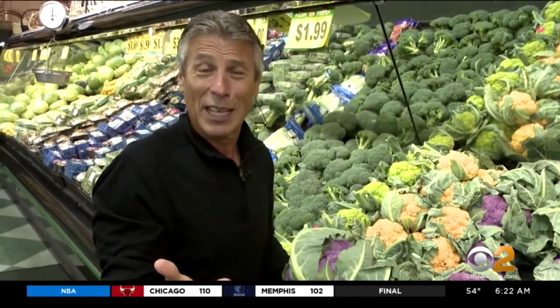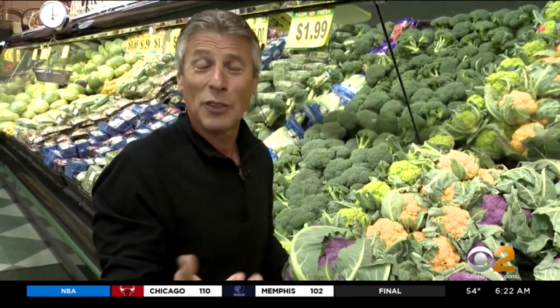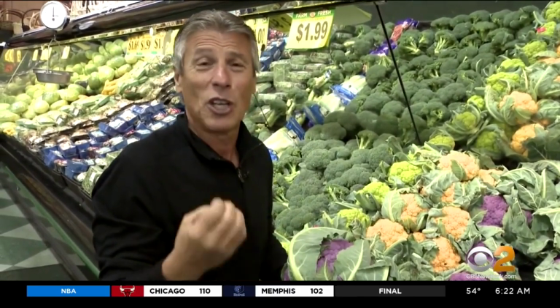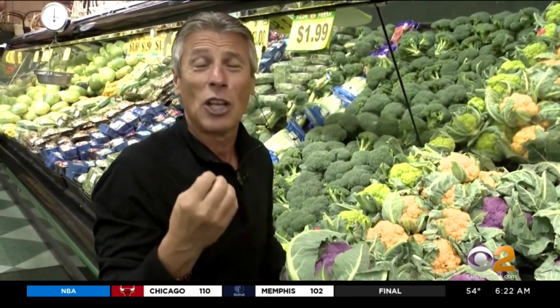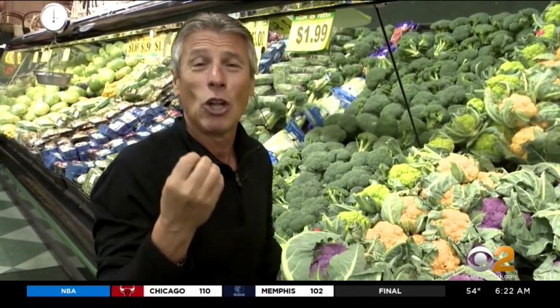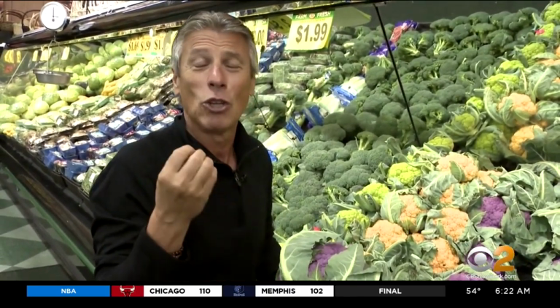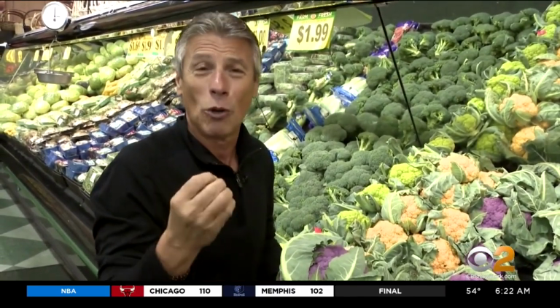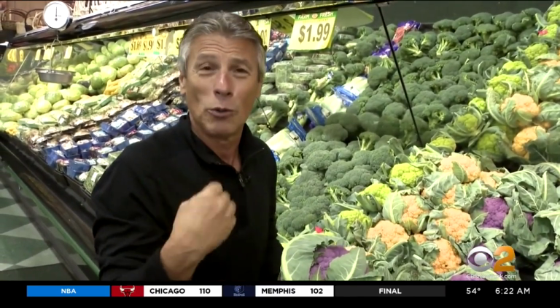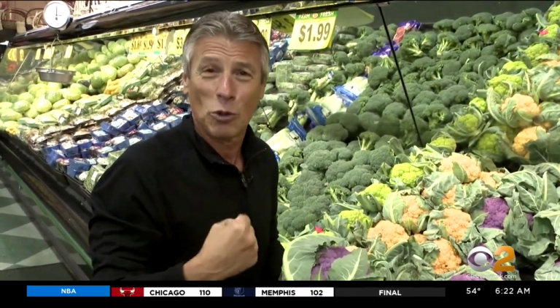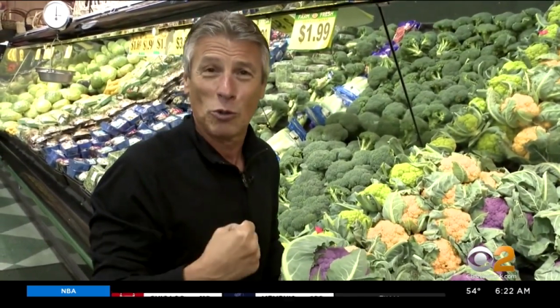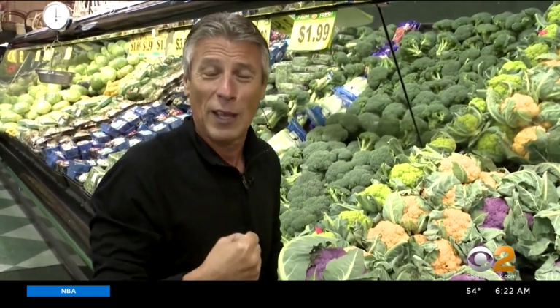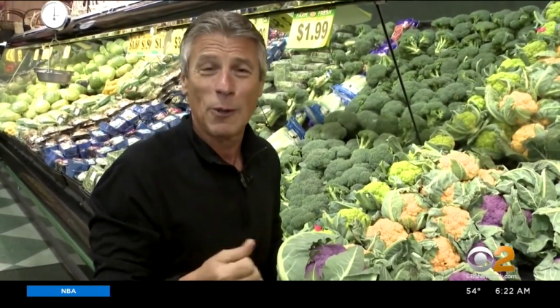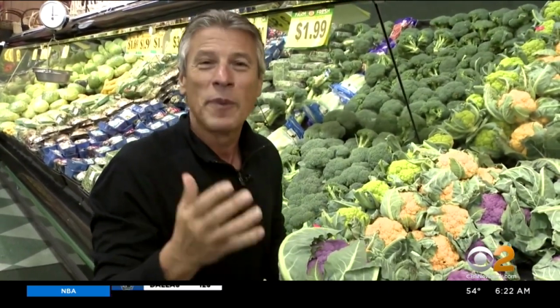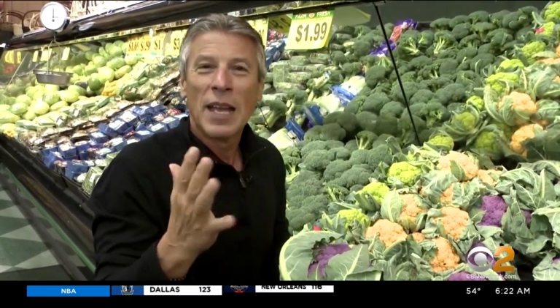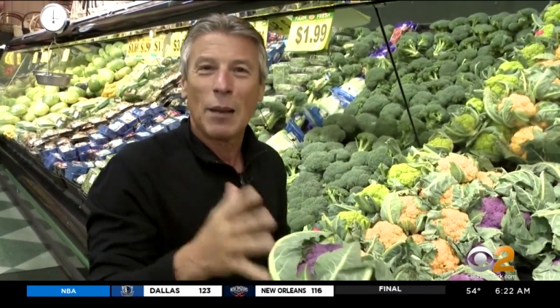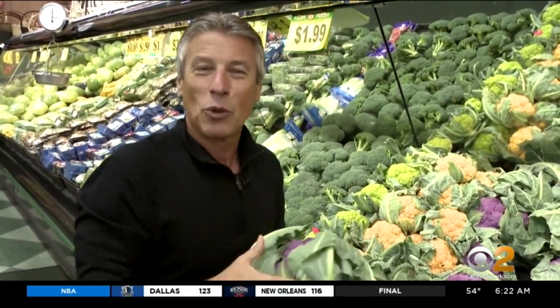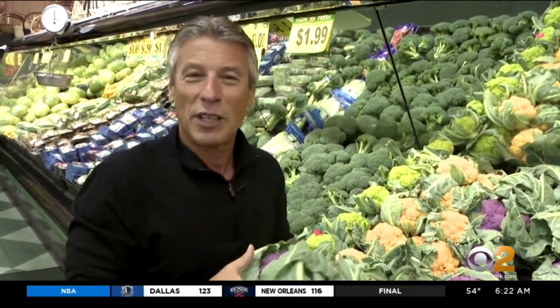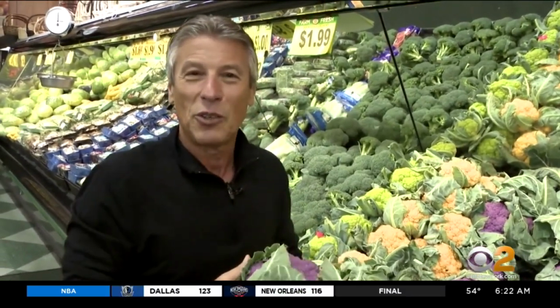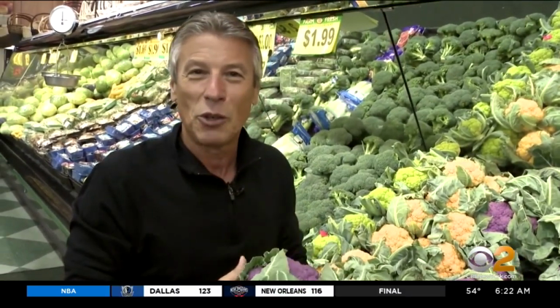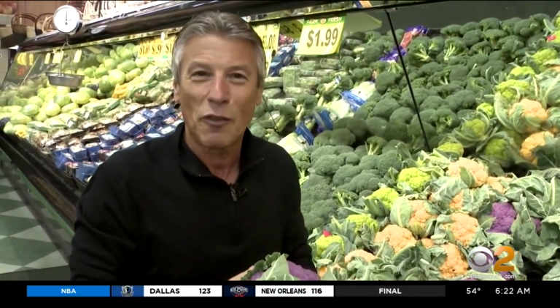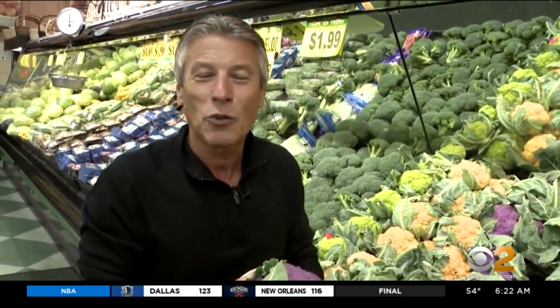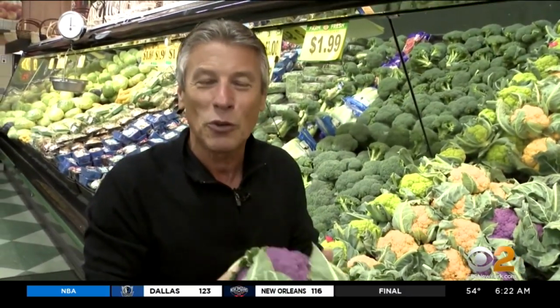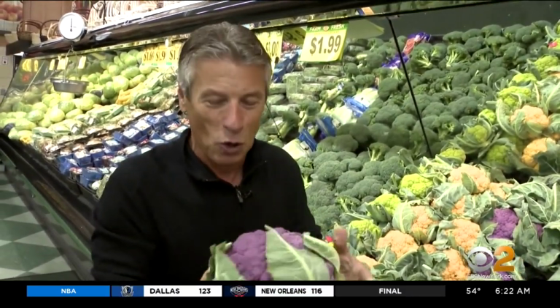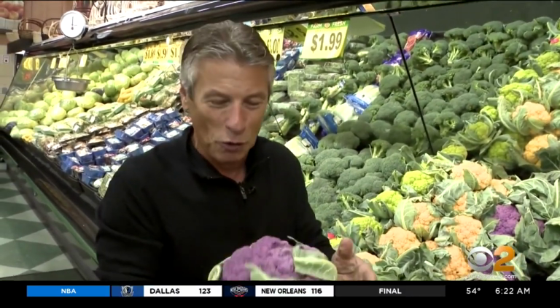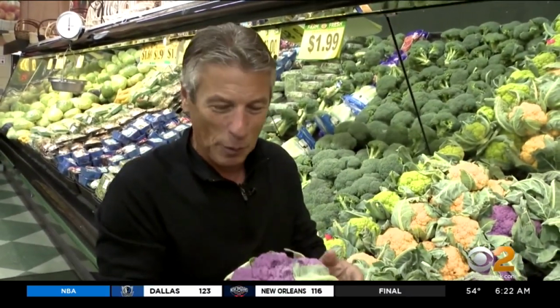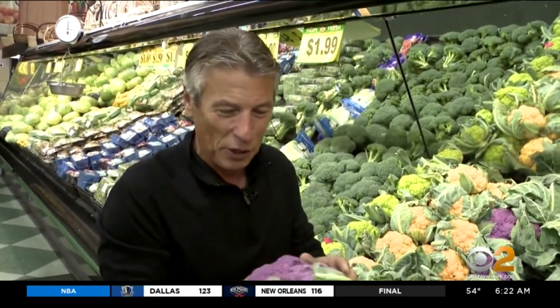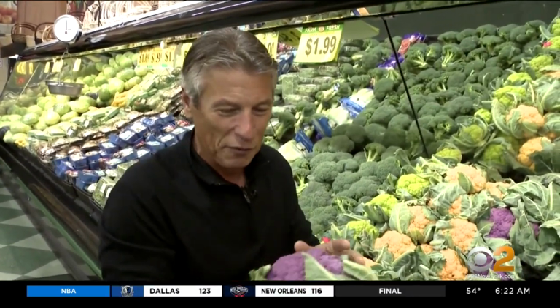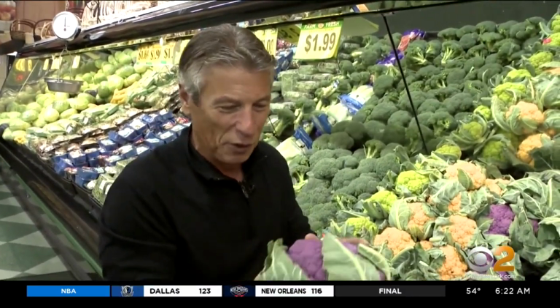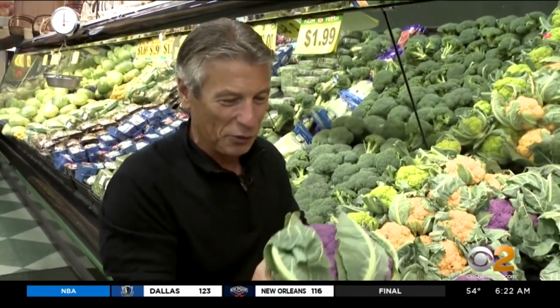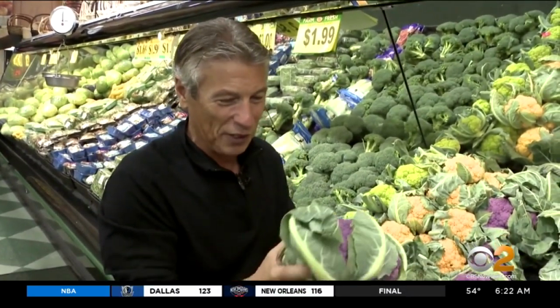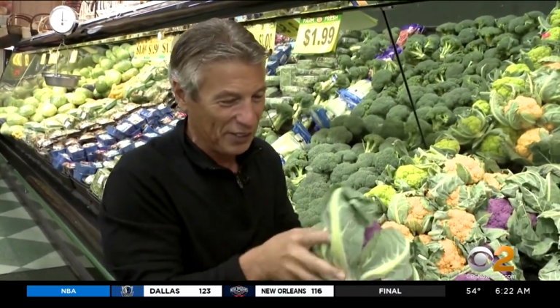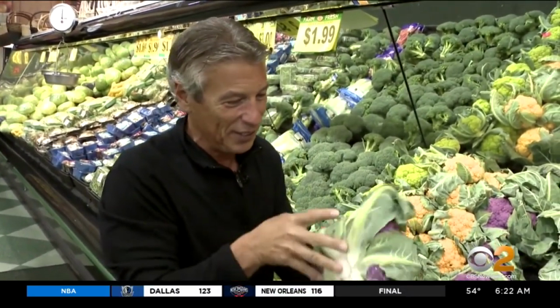Loaded with nutritional value. I'm Tony Cantilla, your Fresh Grocer. Always remember to eat fresh and stay healthy.